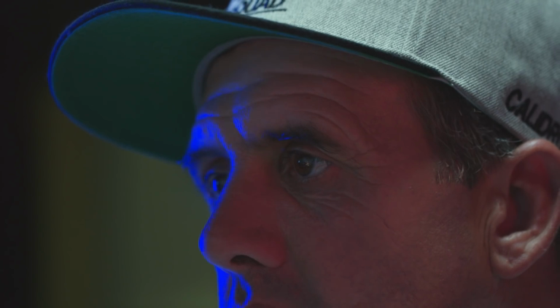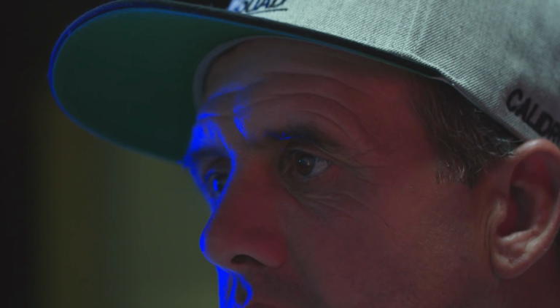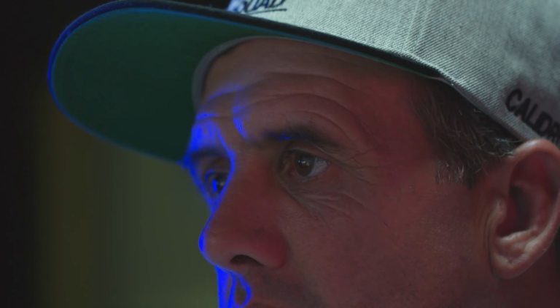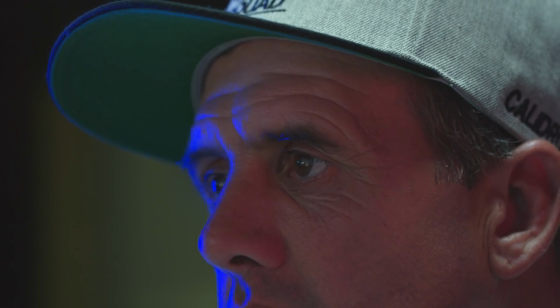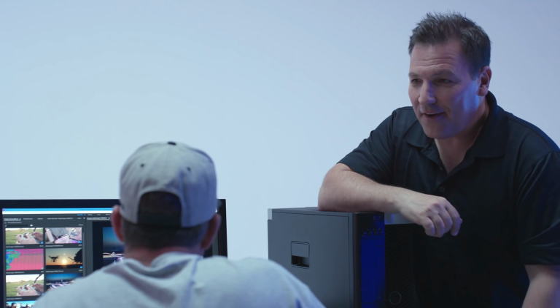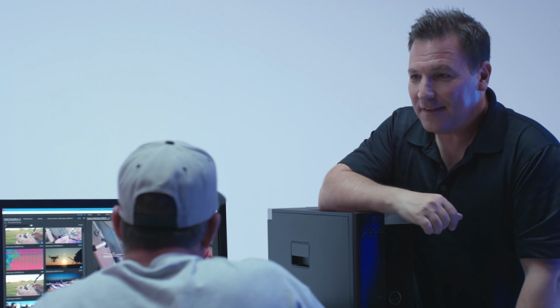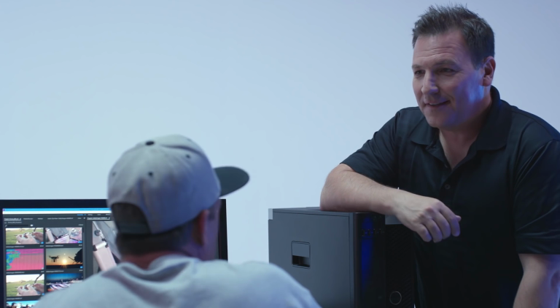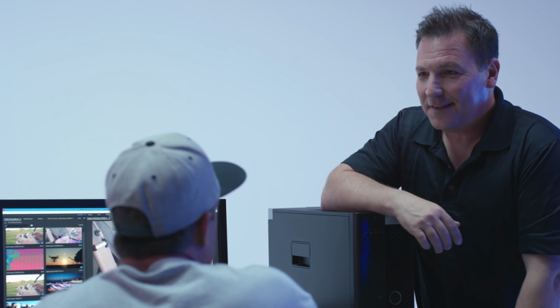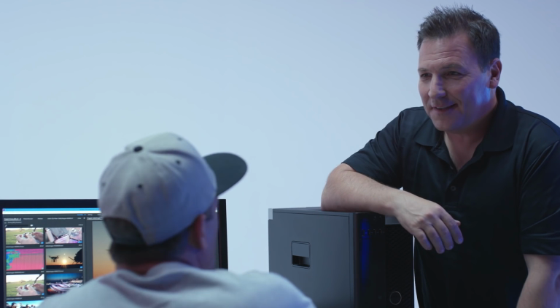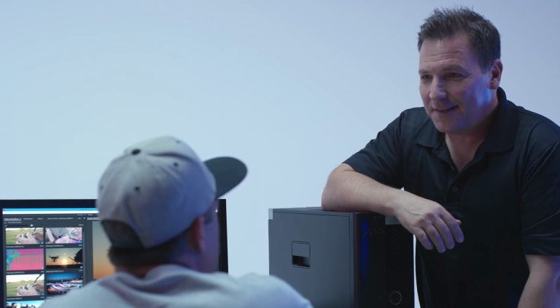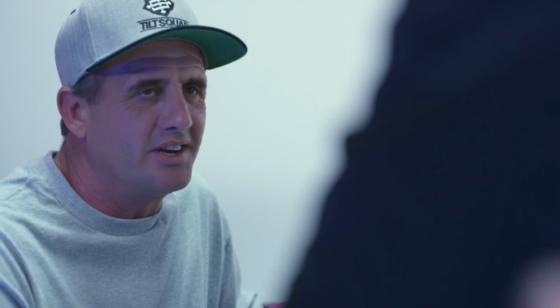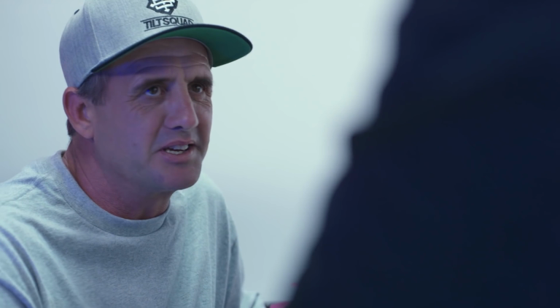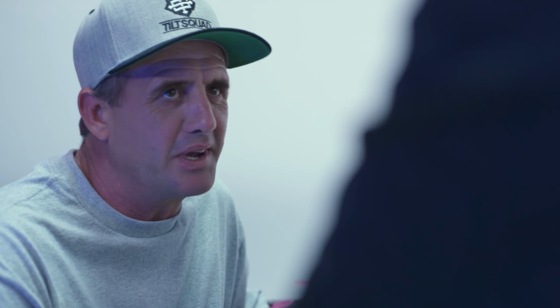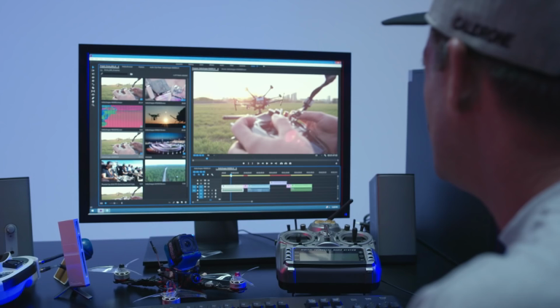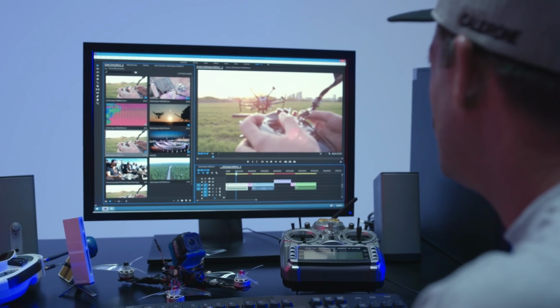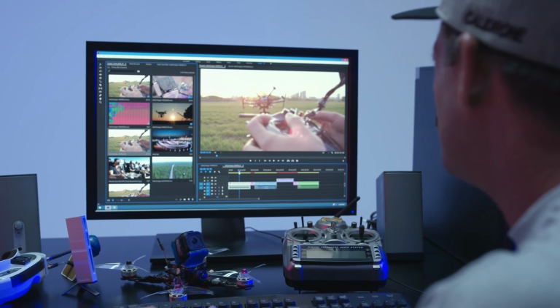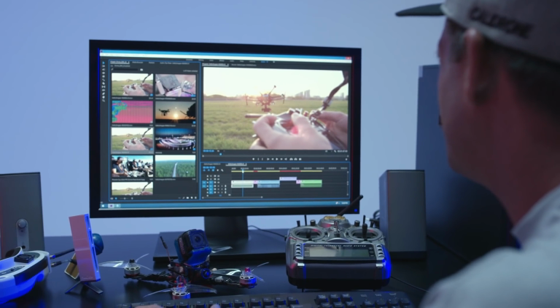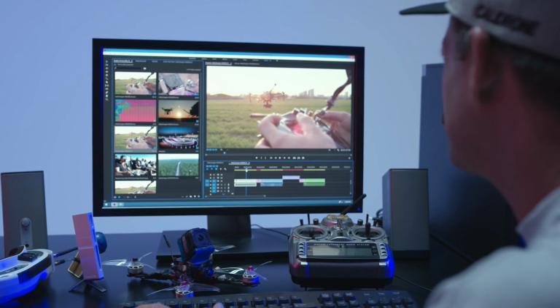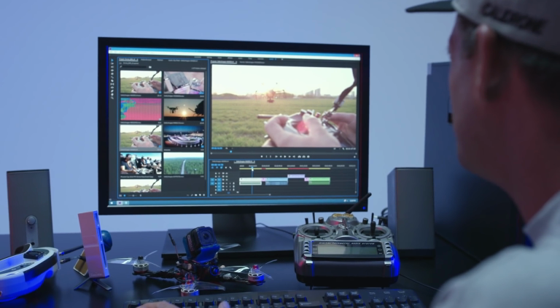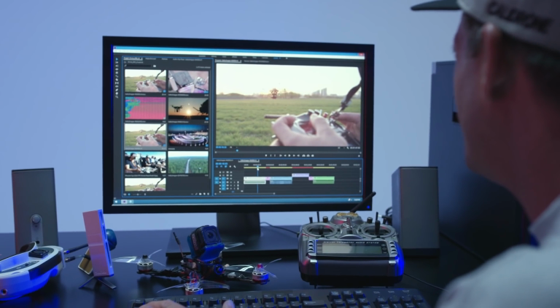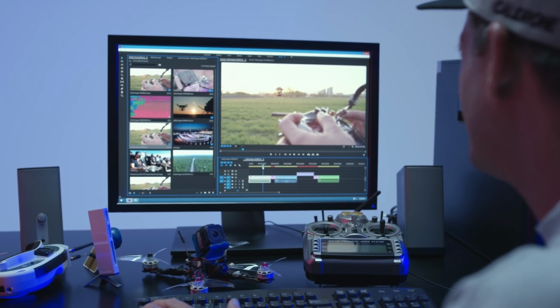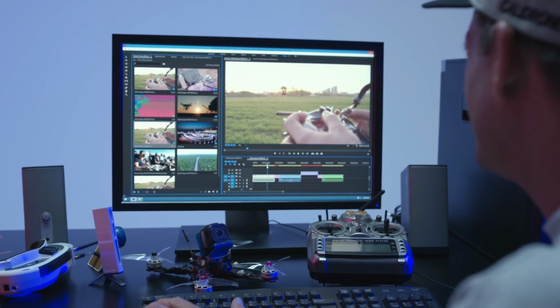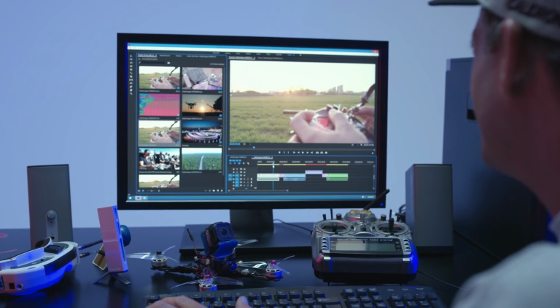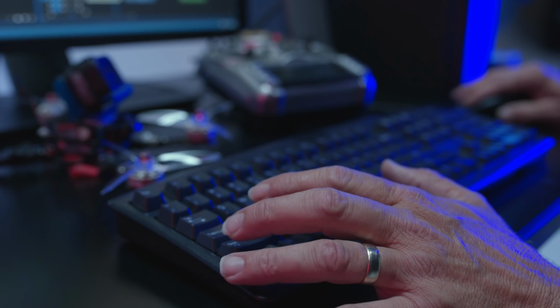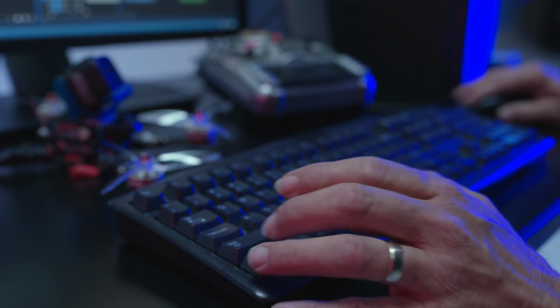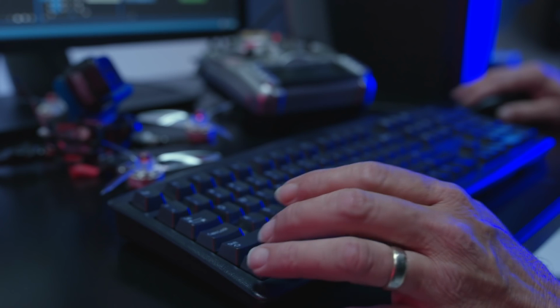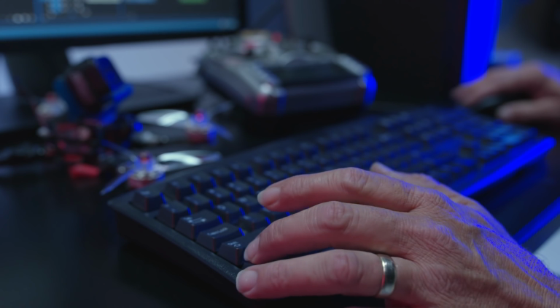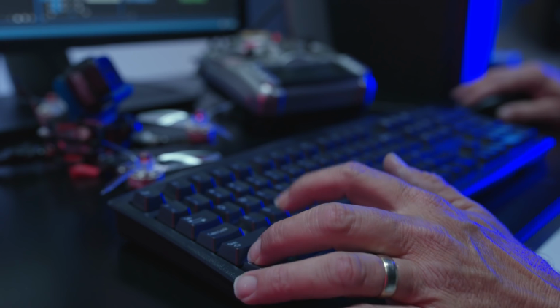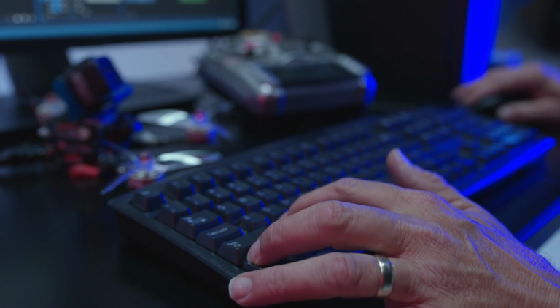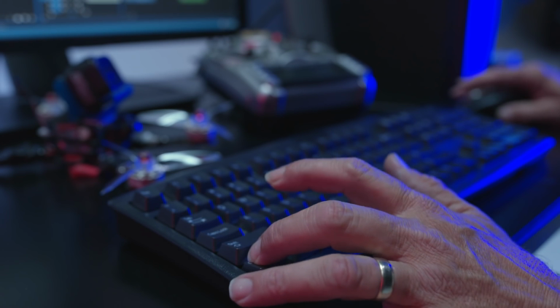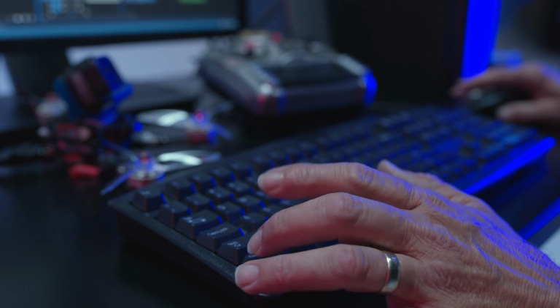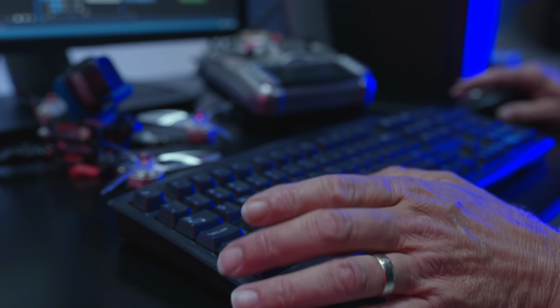How's it performing now? Man, it's way better than I expected. I'm able to move through my footage, do my edits quicker — so much easier to work.